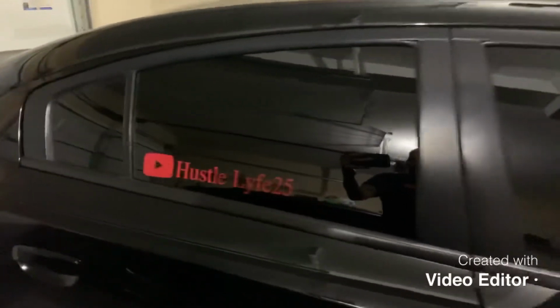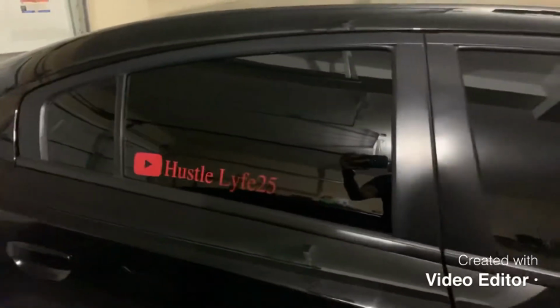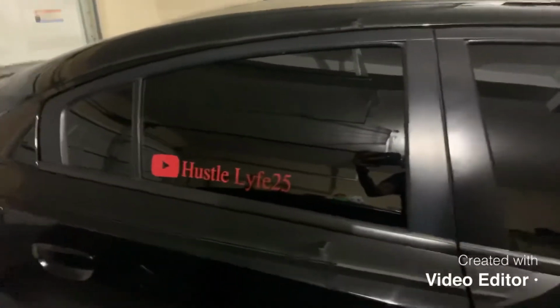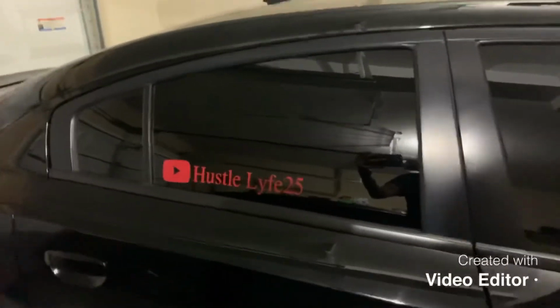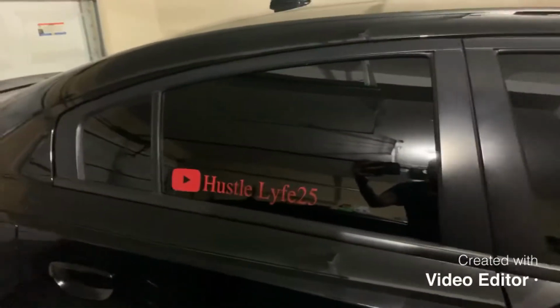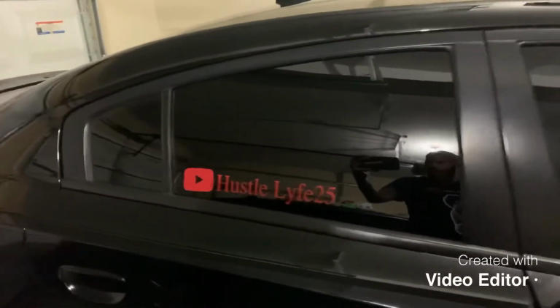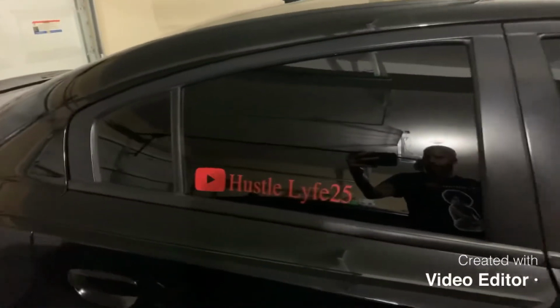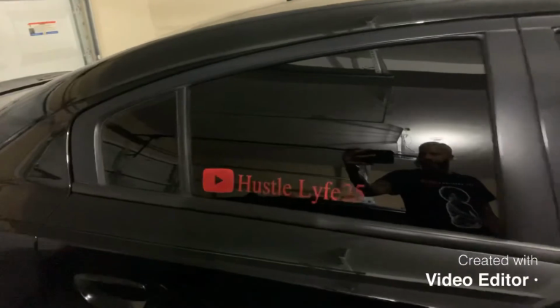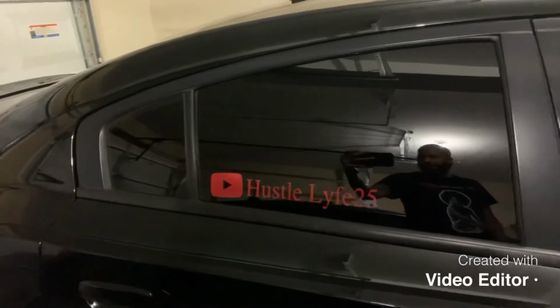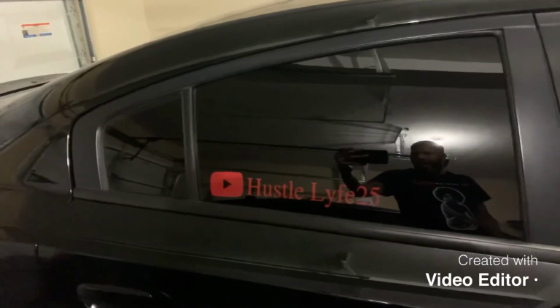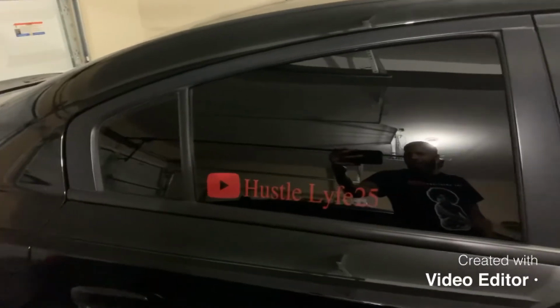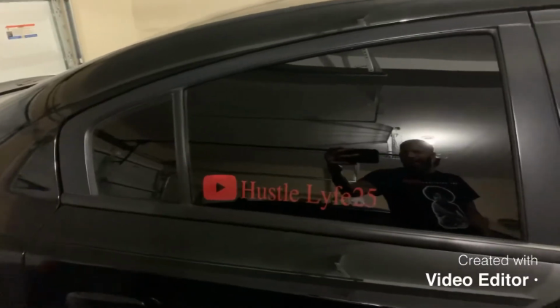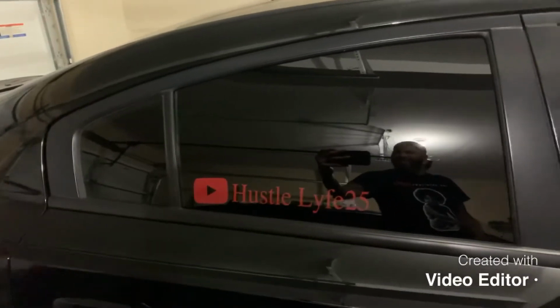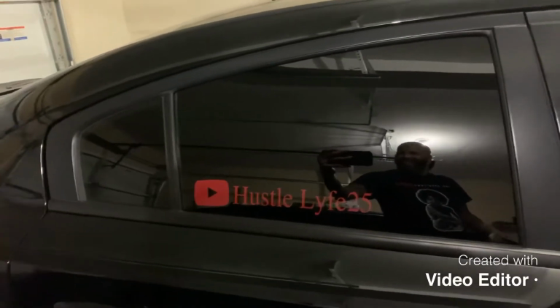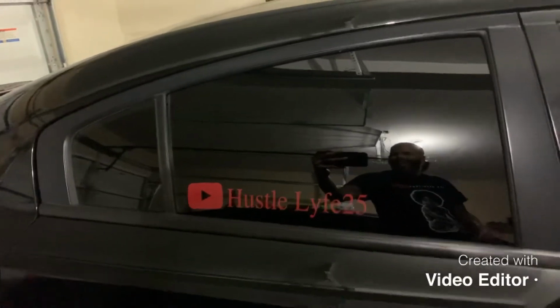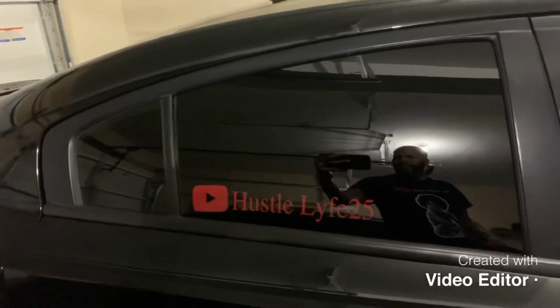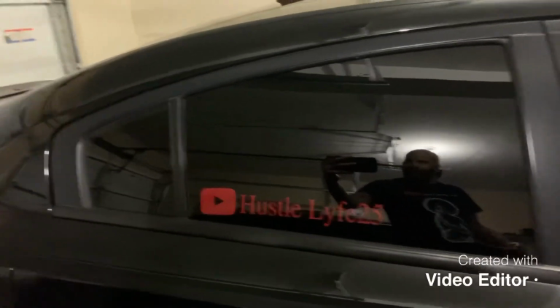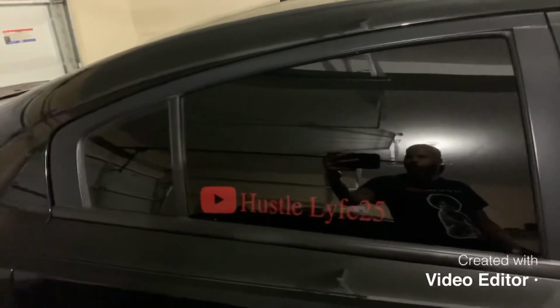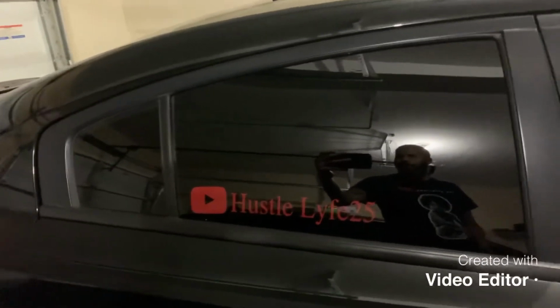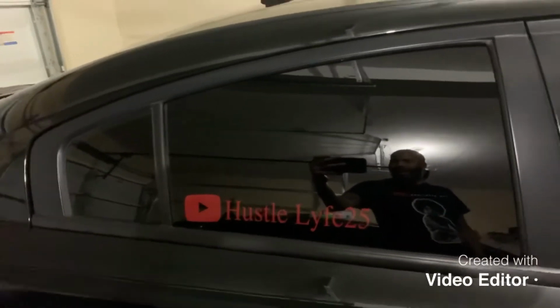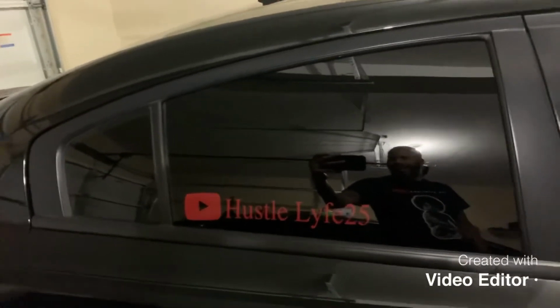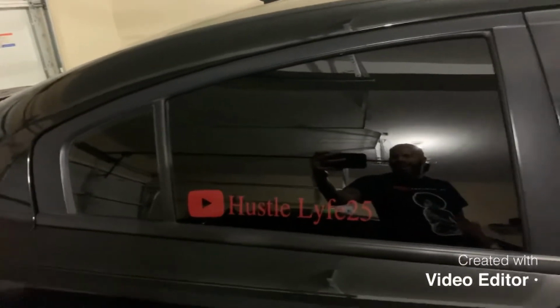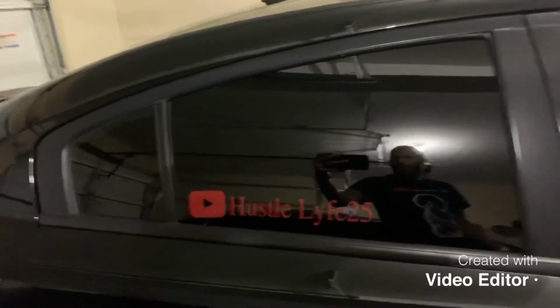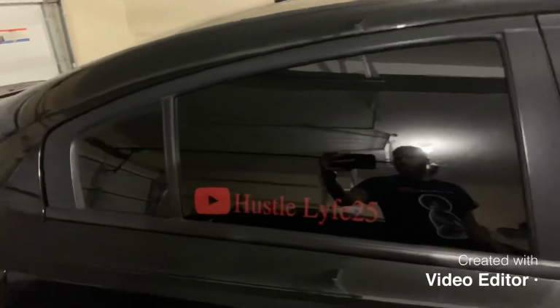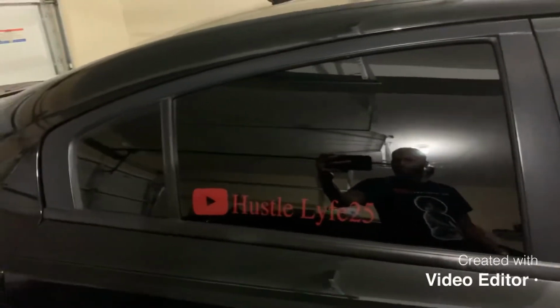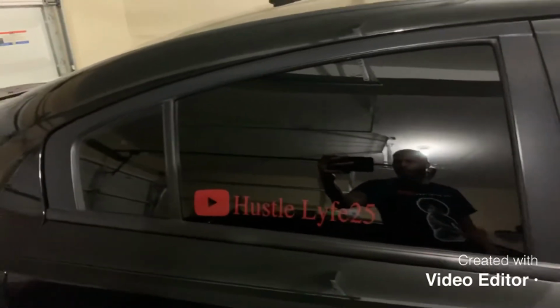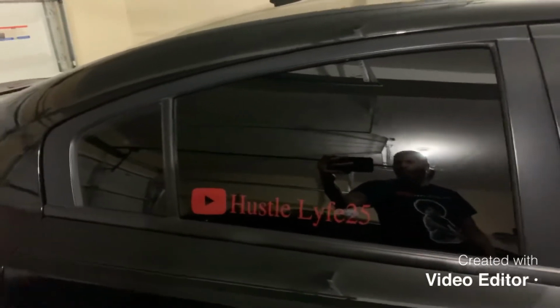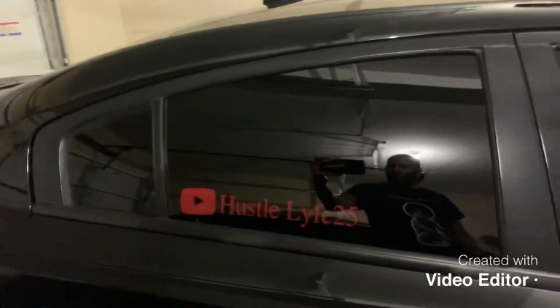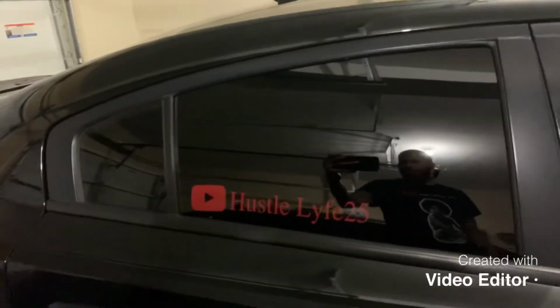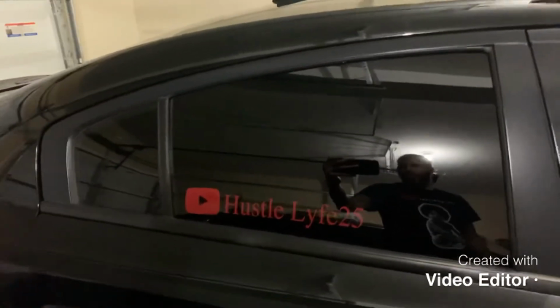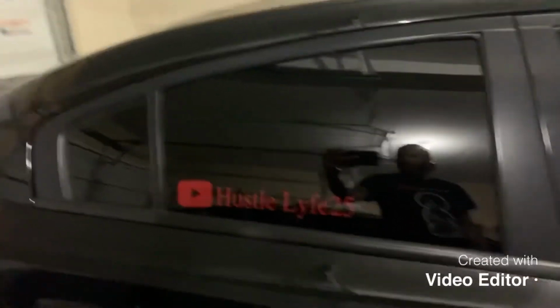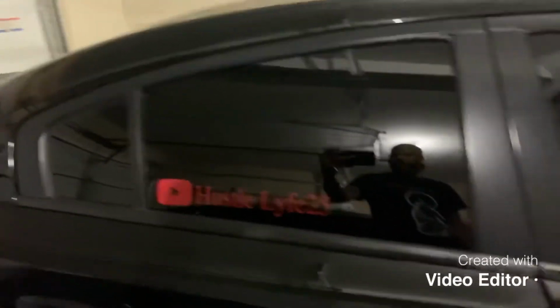Make sure you hit that notification bell, man. Make sure you hit the like button also, man. Like these videos your boy is dropping on you, you know what I'm talking about.